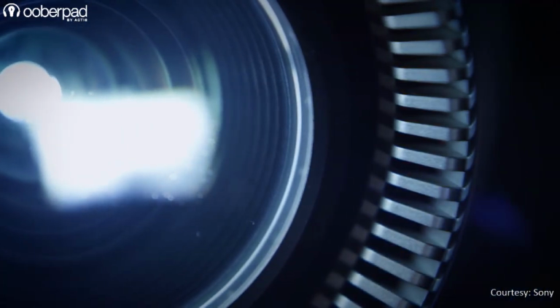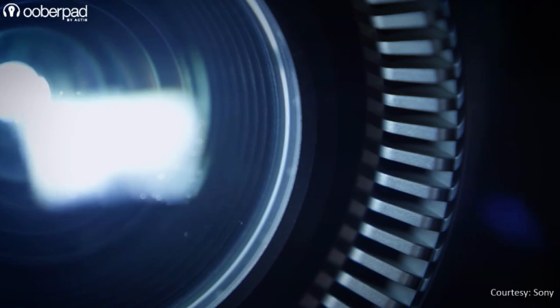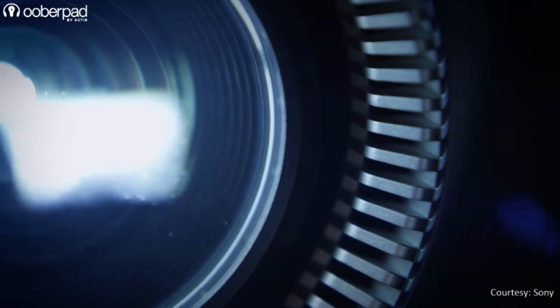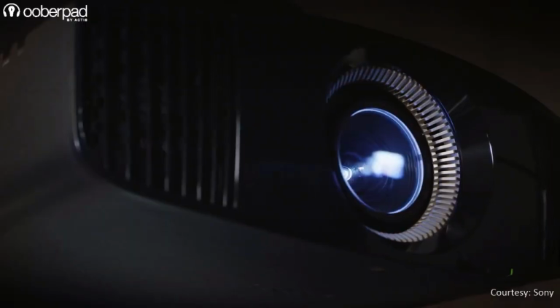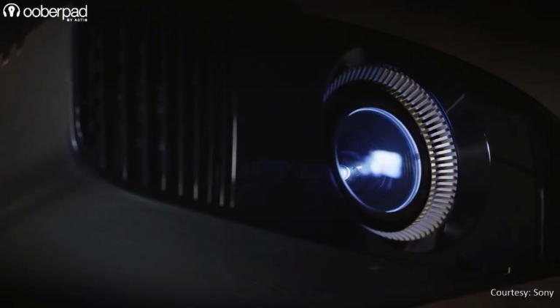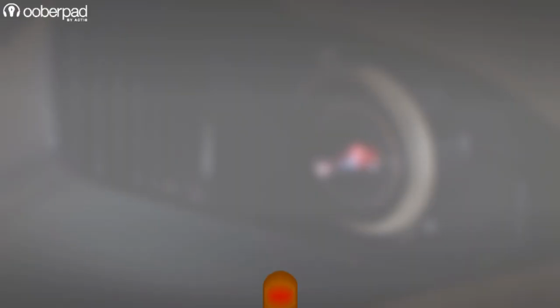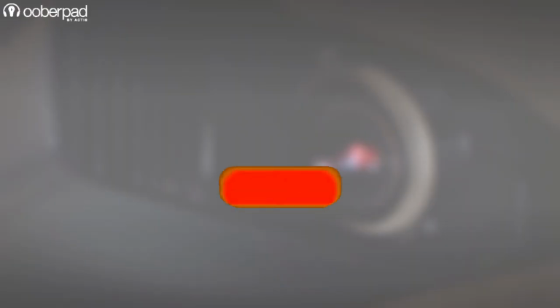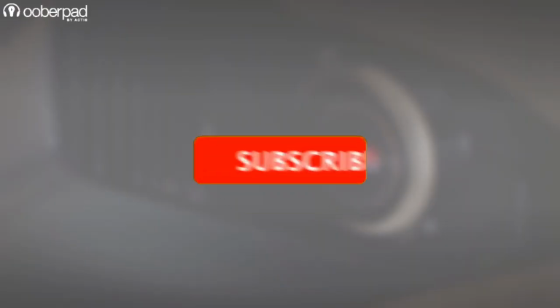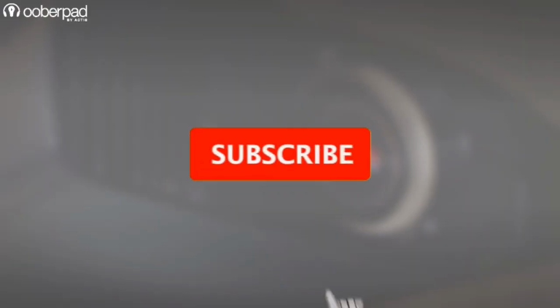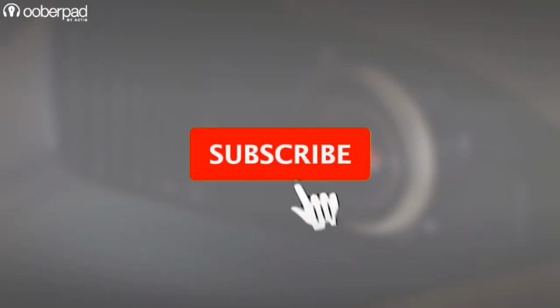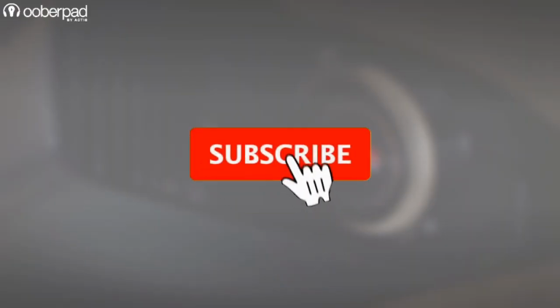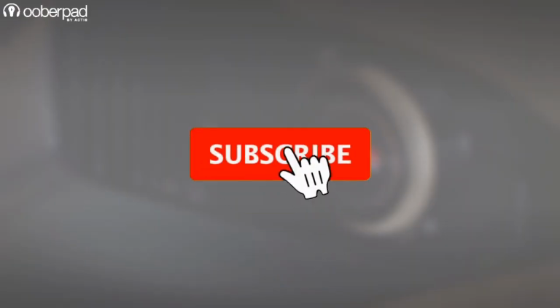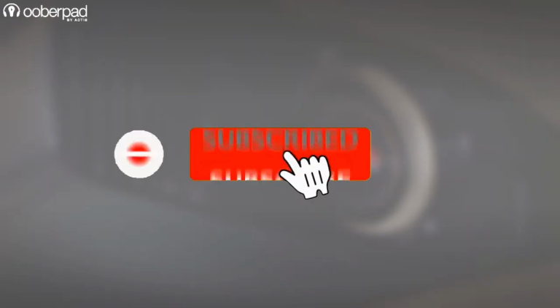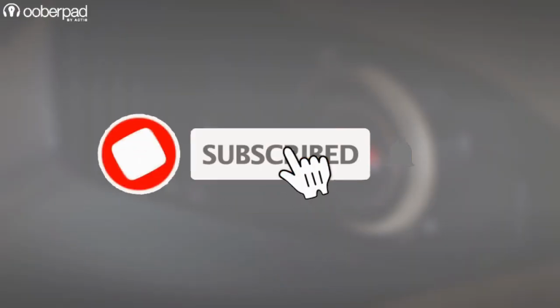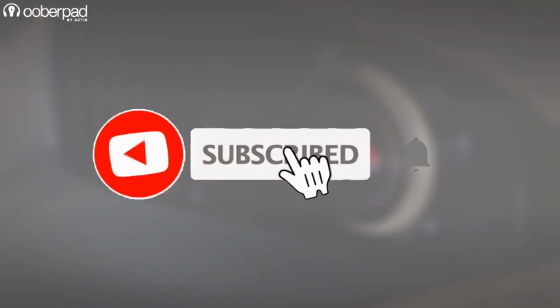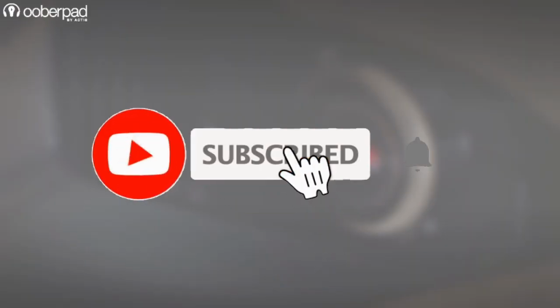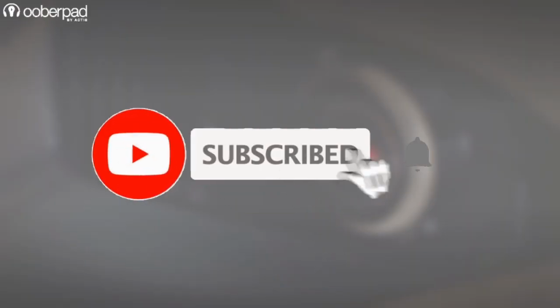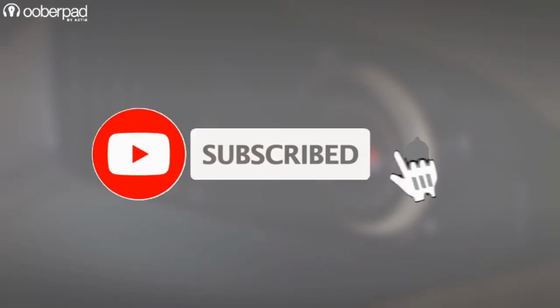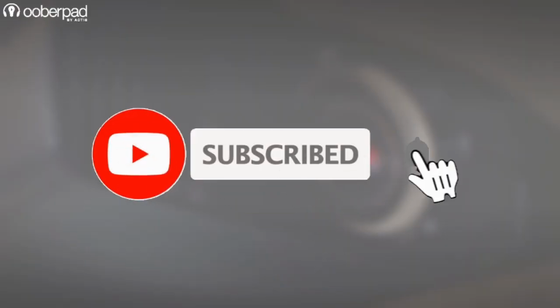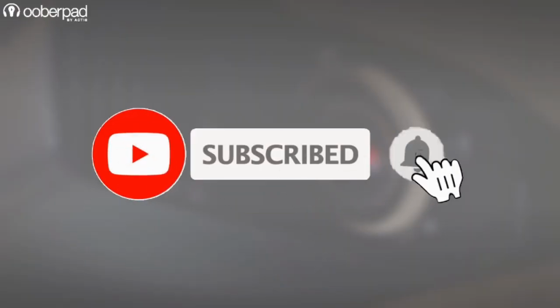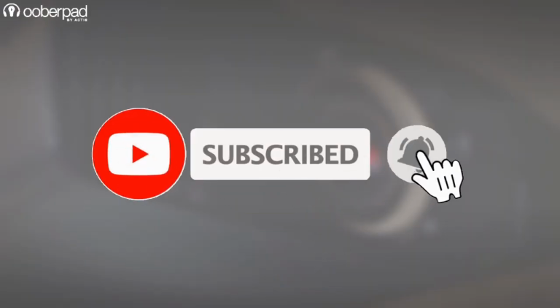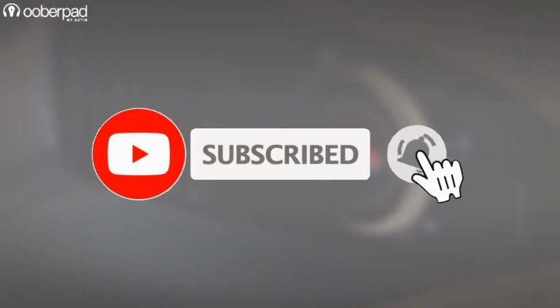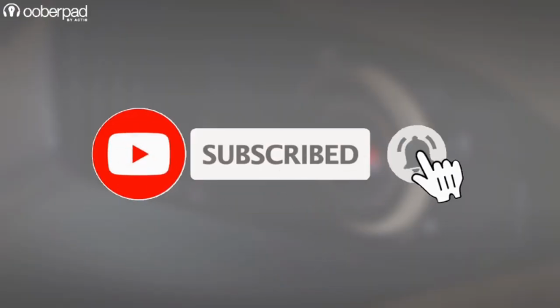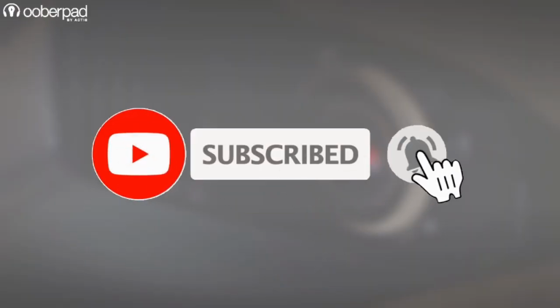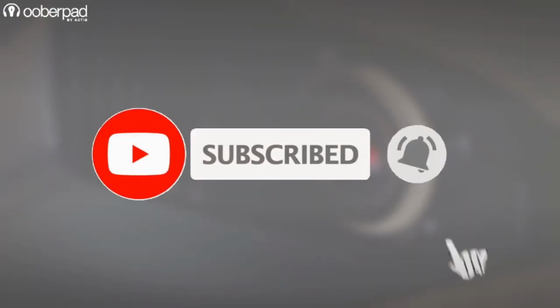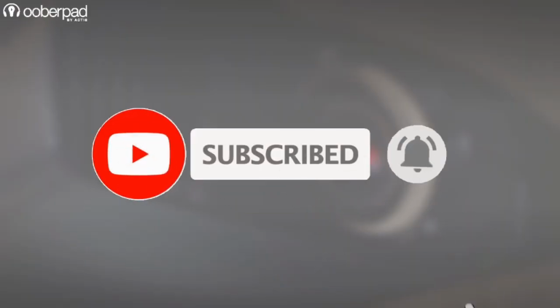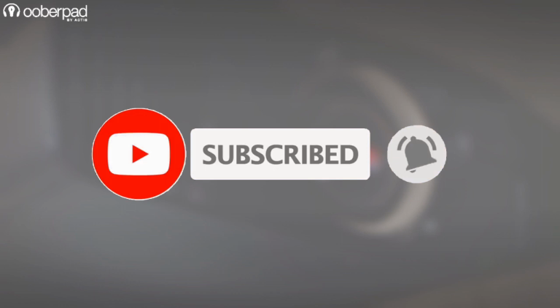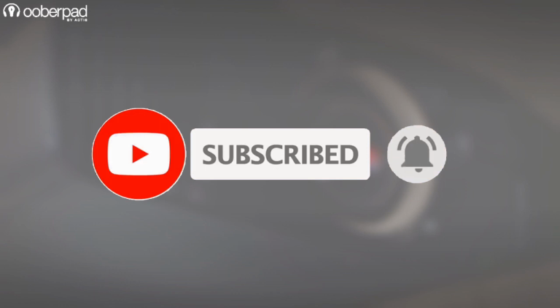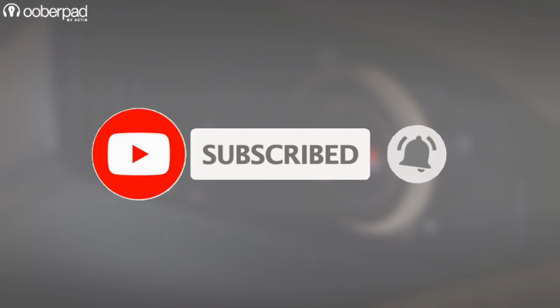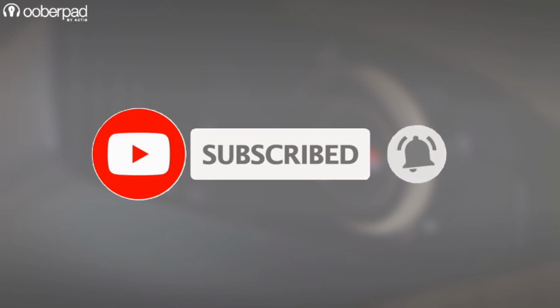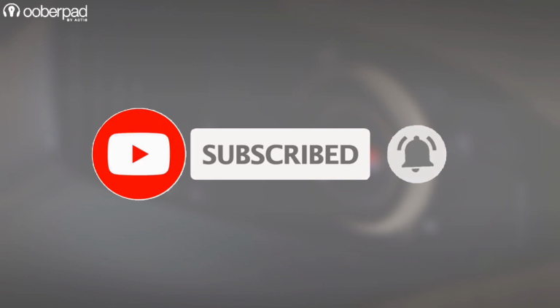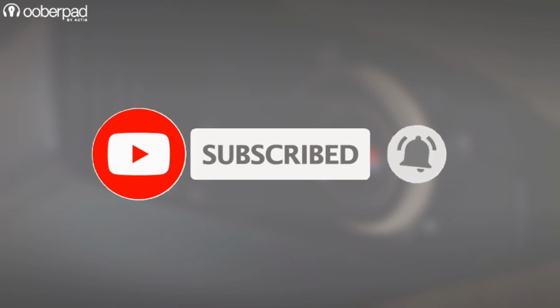Before we dive in, please subscribe to our channel and click the bell icon to get notified every time we post a new video.